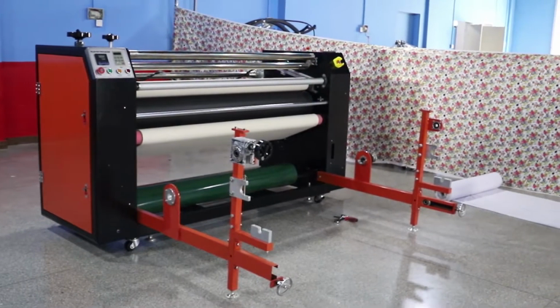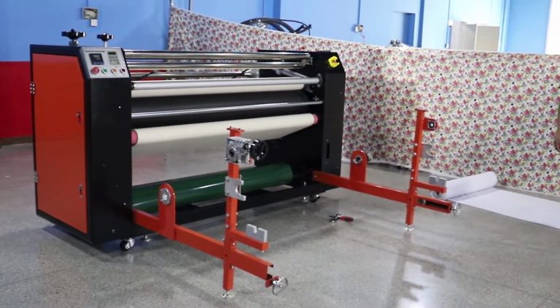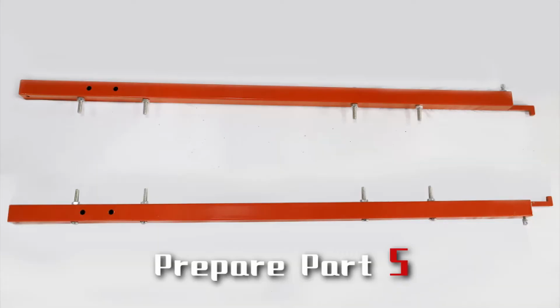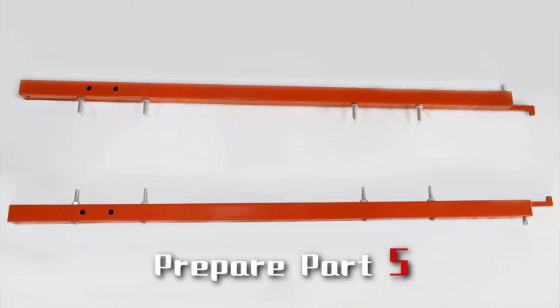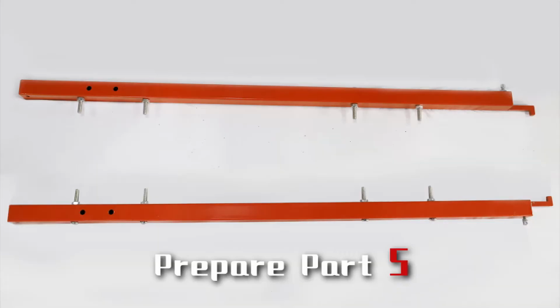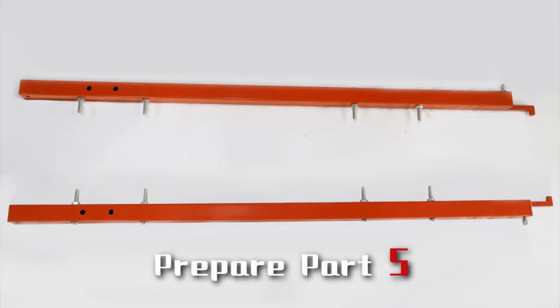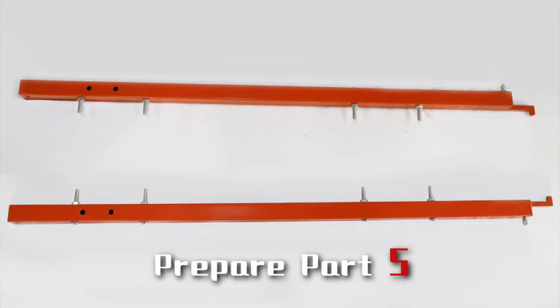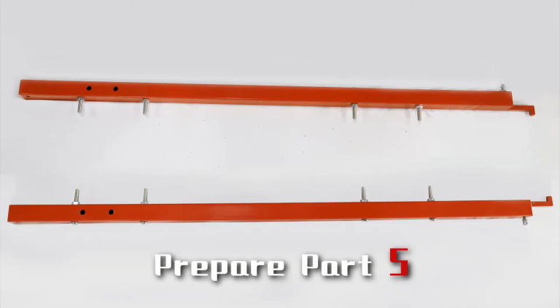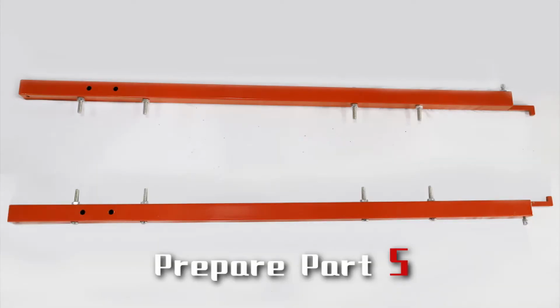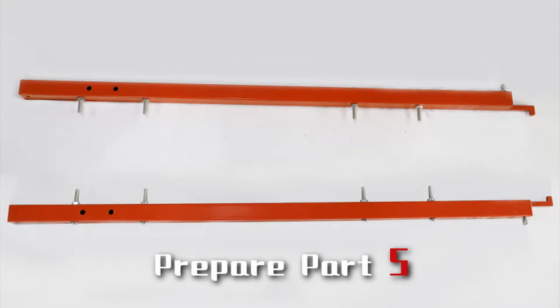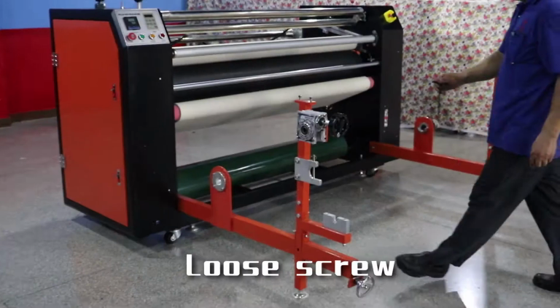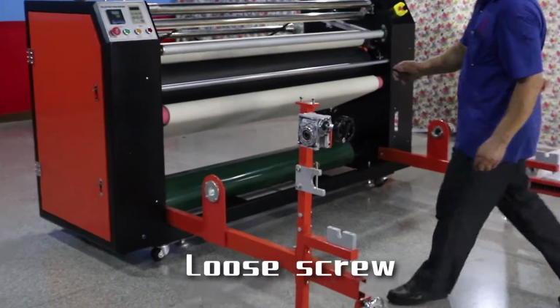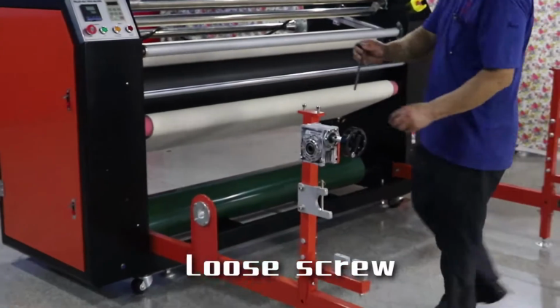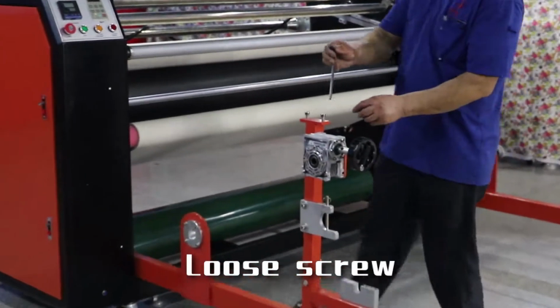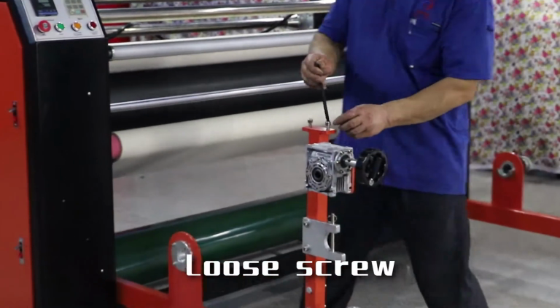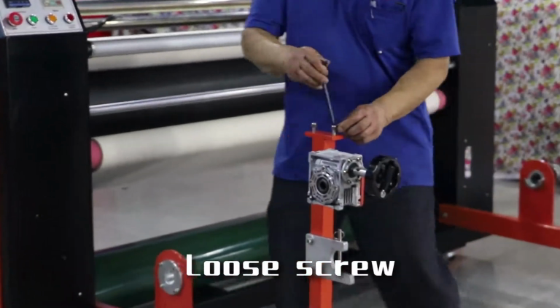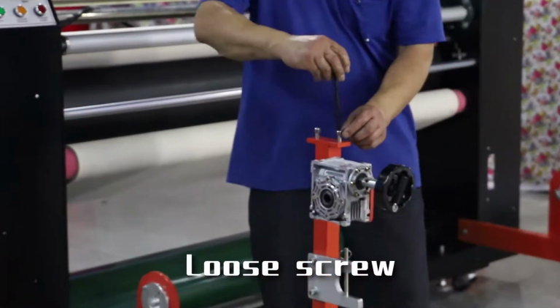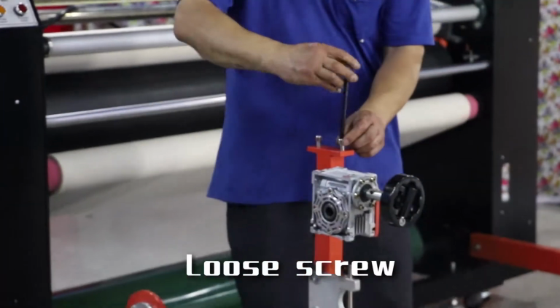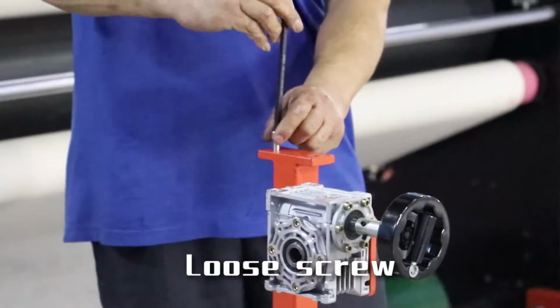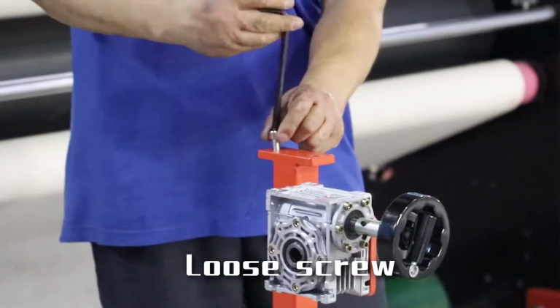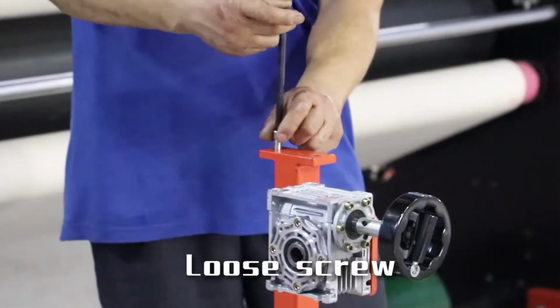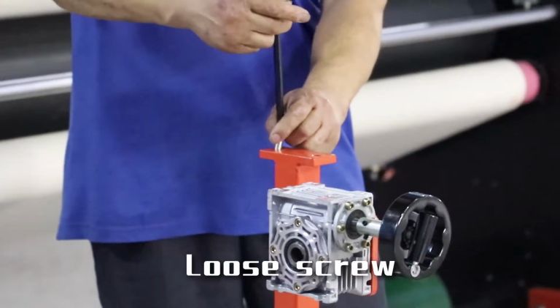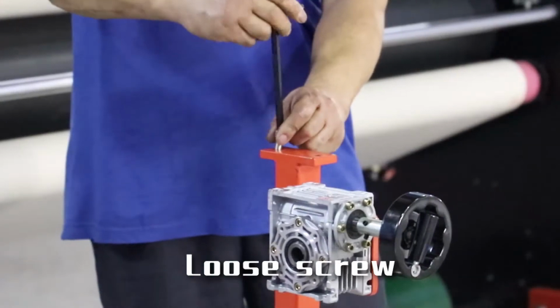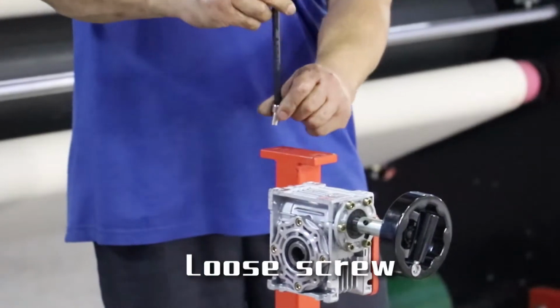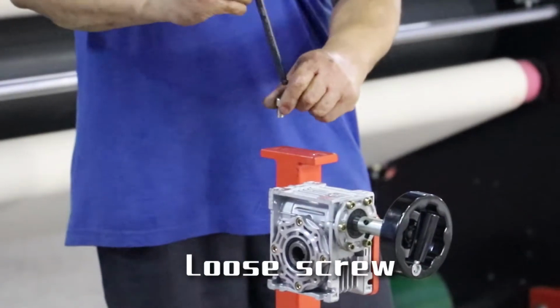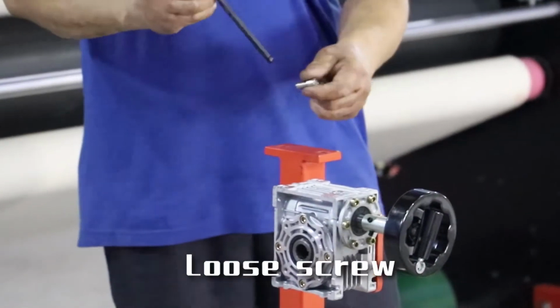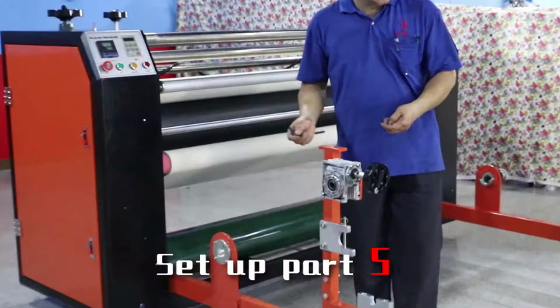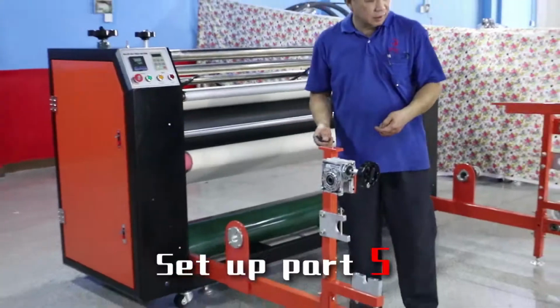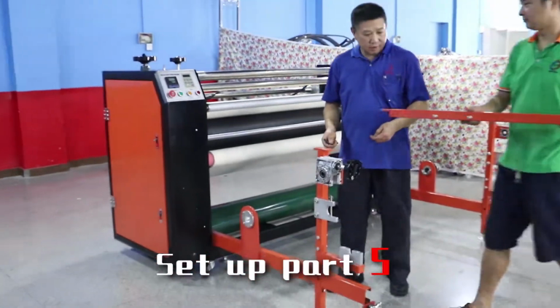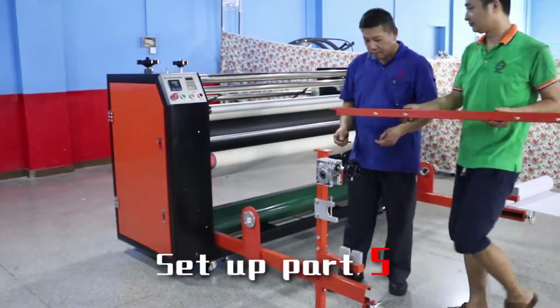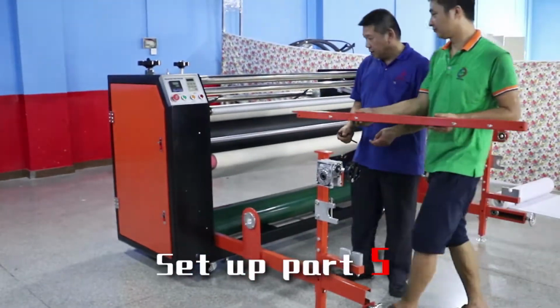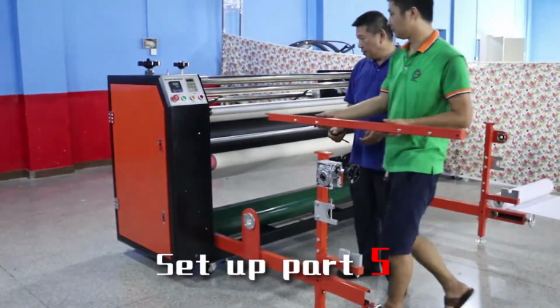Prepare part 5. Loosen the screw, then set up part 5.